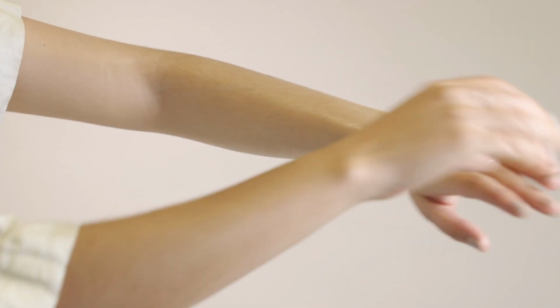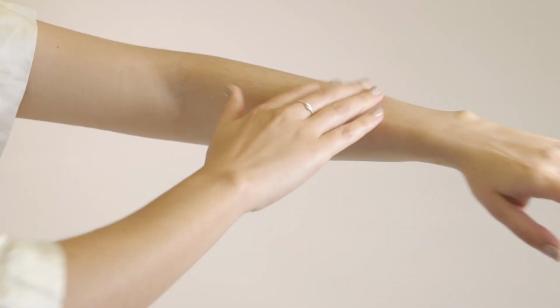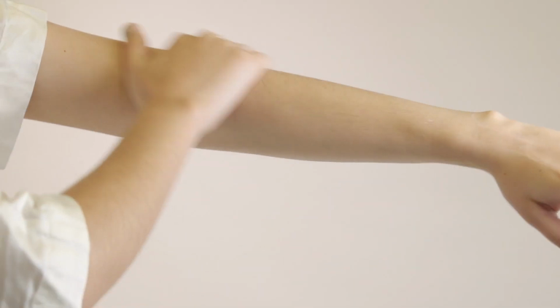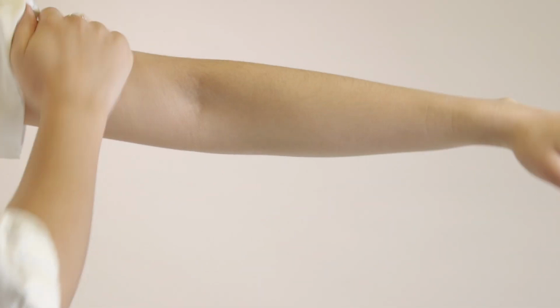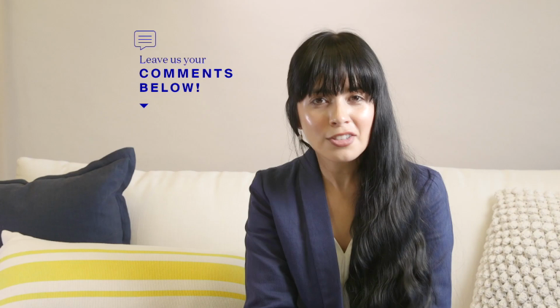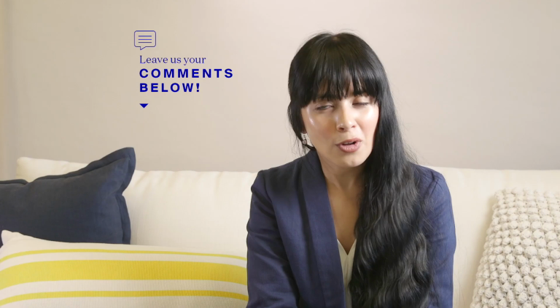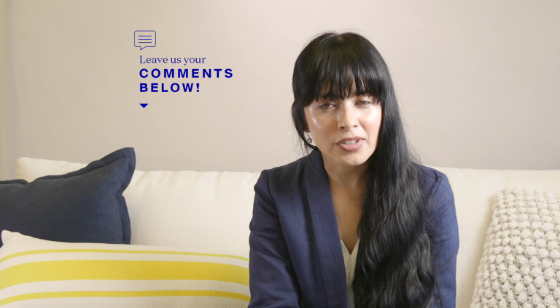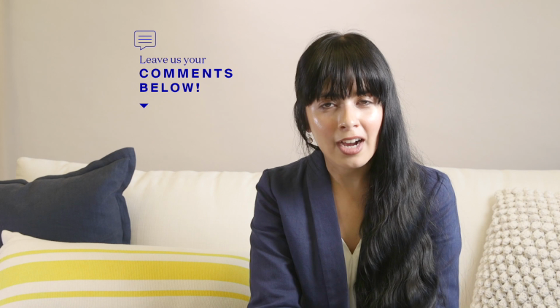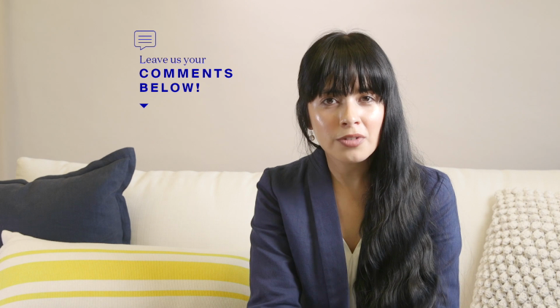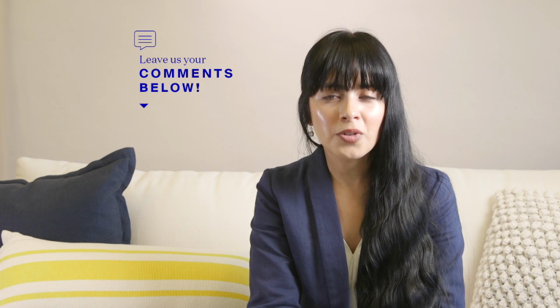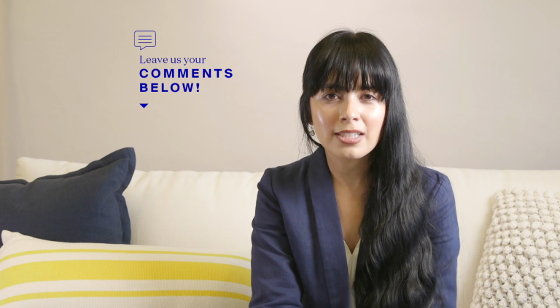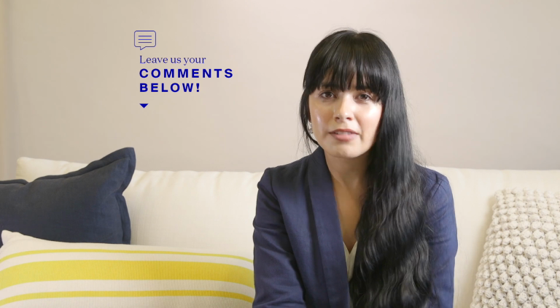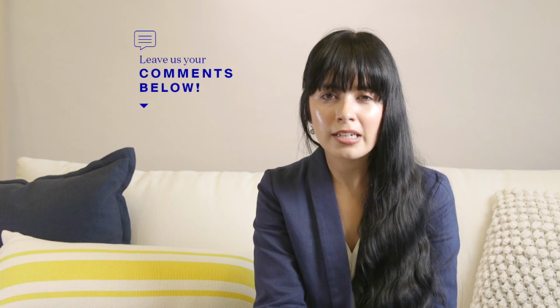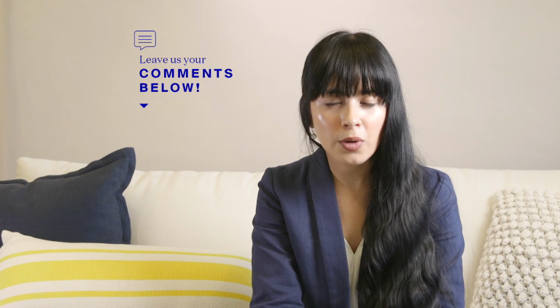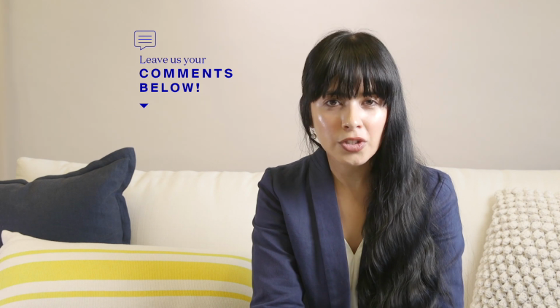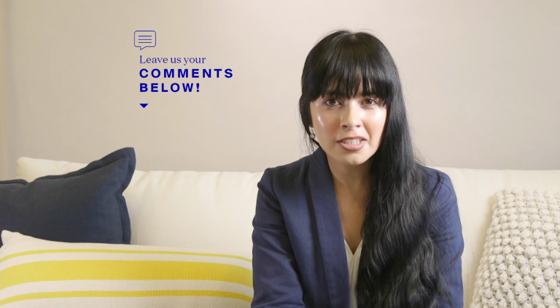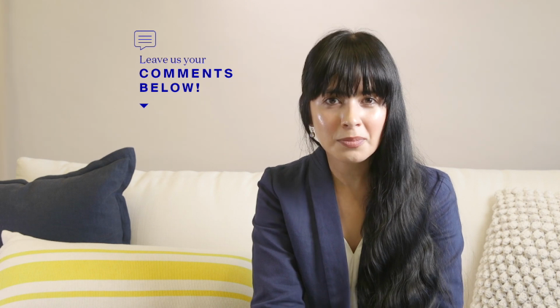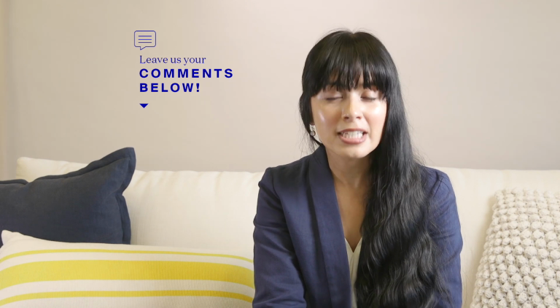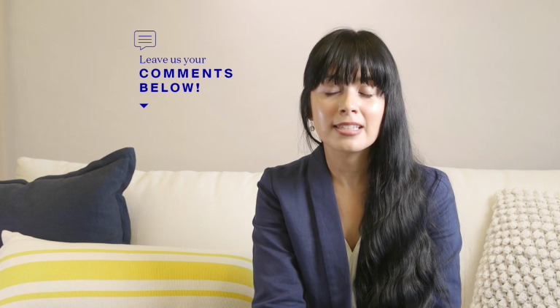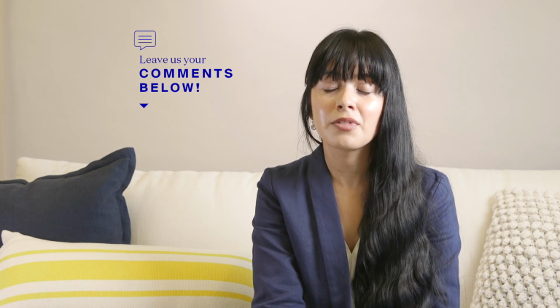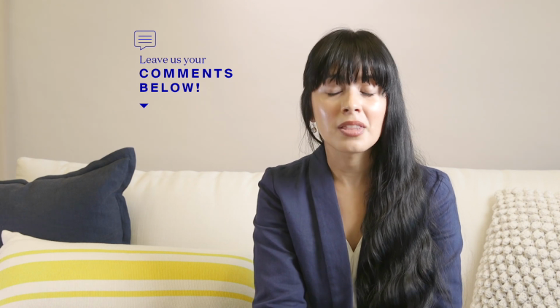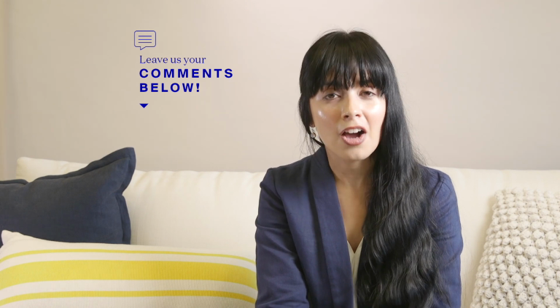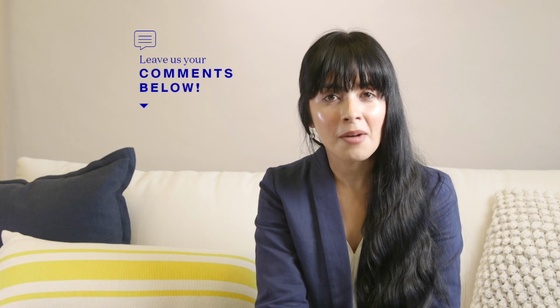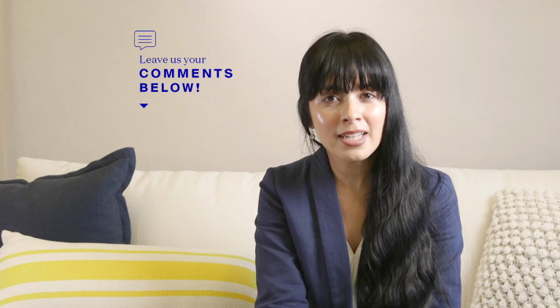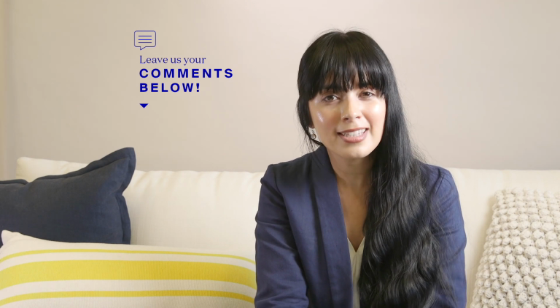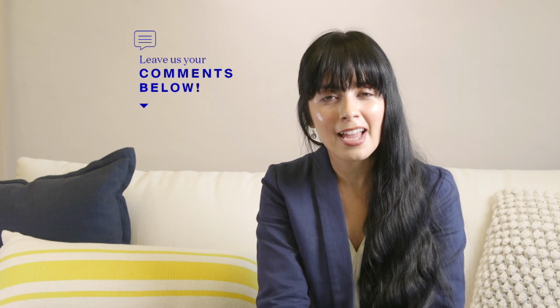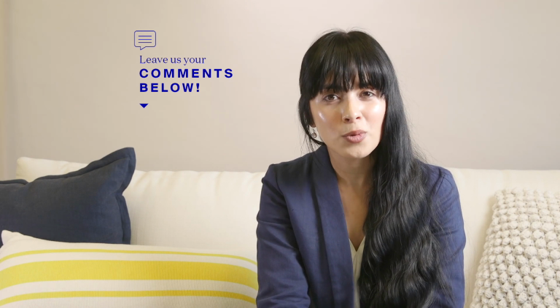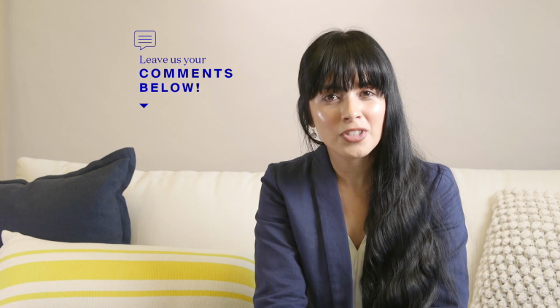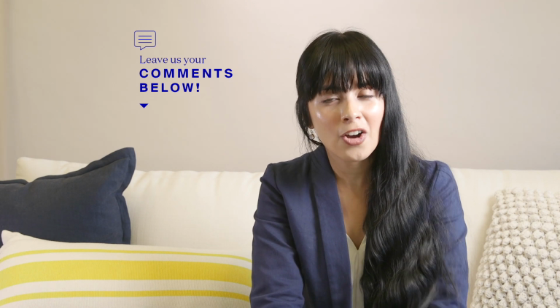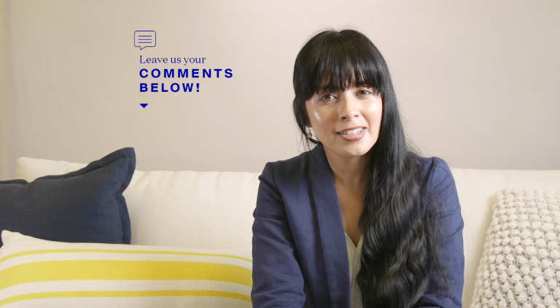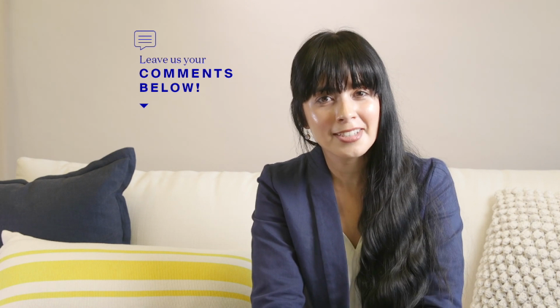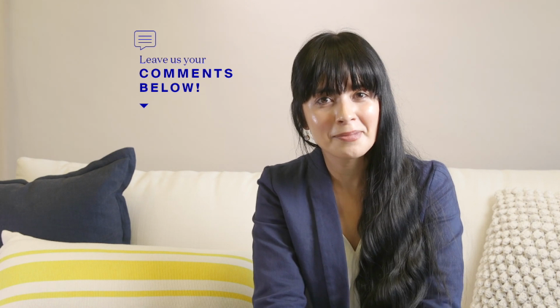Well, that is all for now. If you guys have any questions, please leave them in the comments and we'll talk next time.